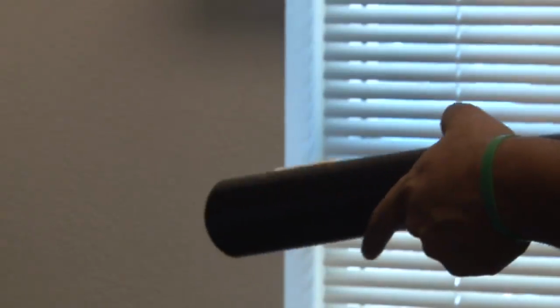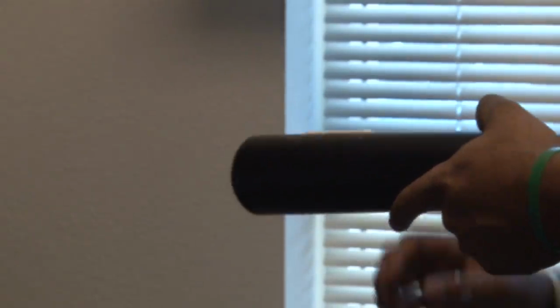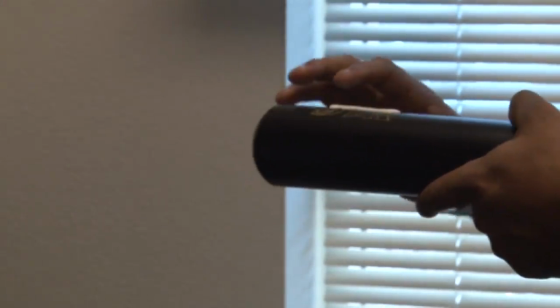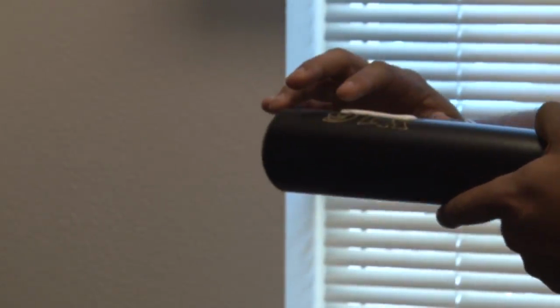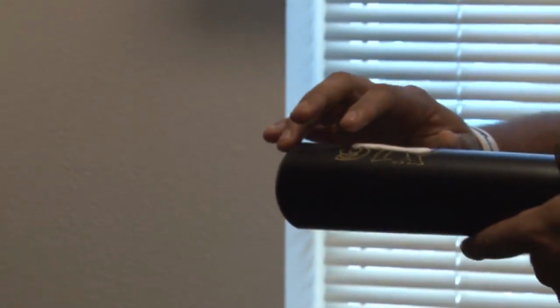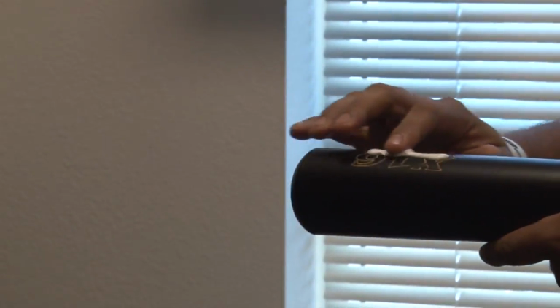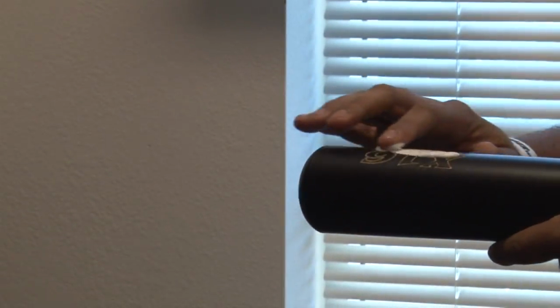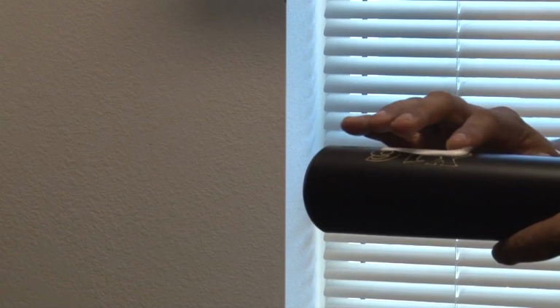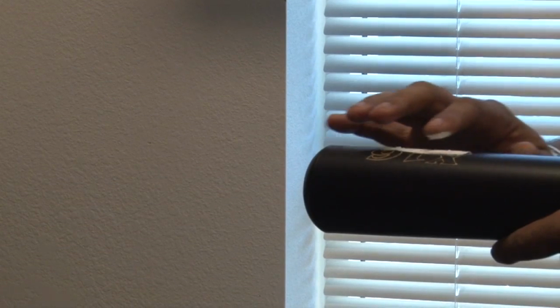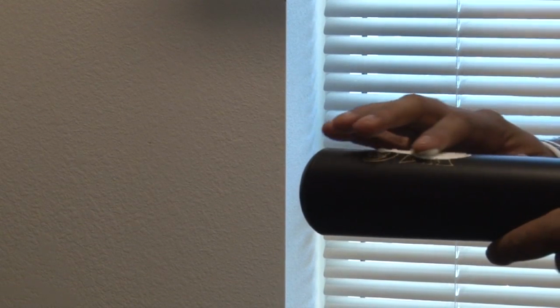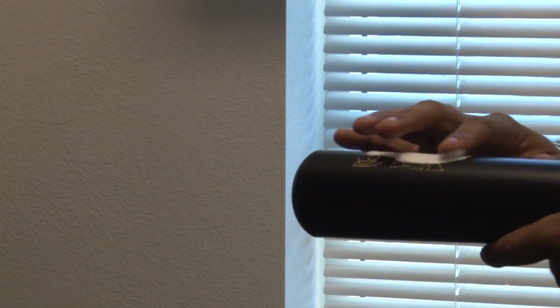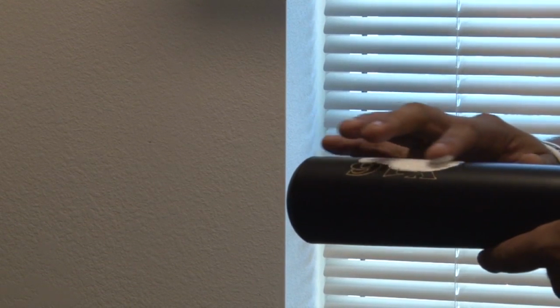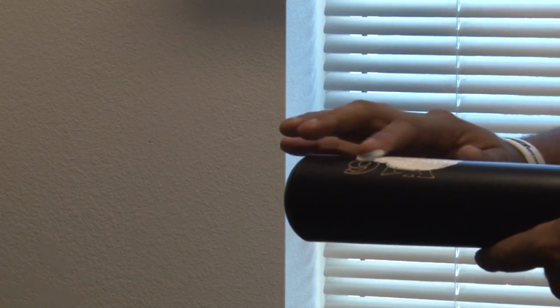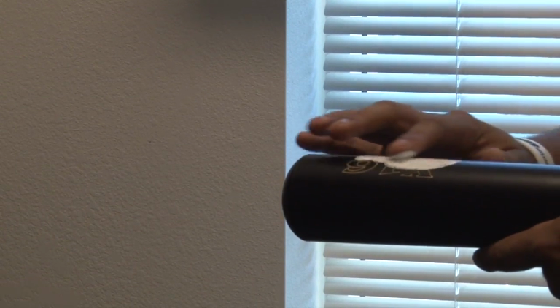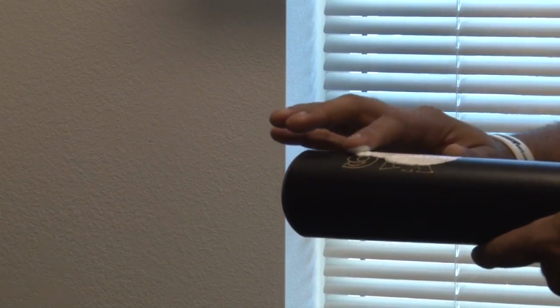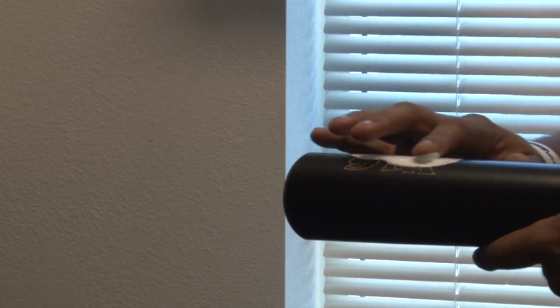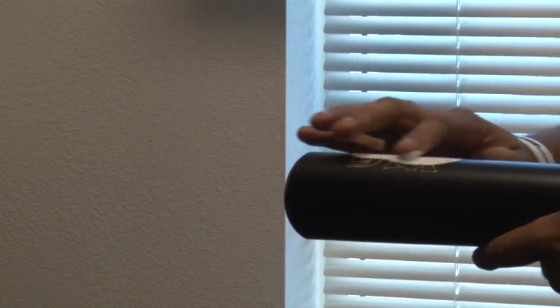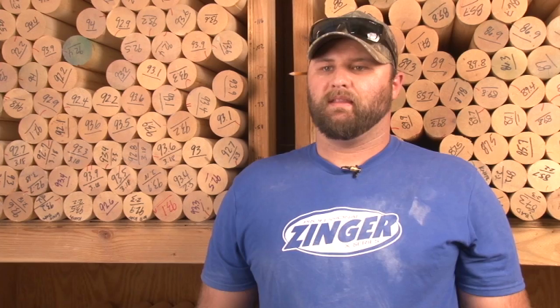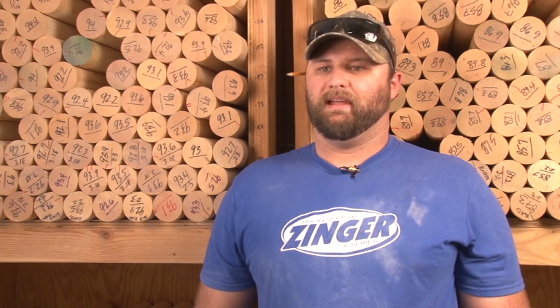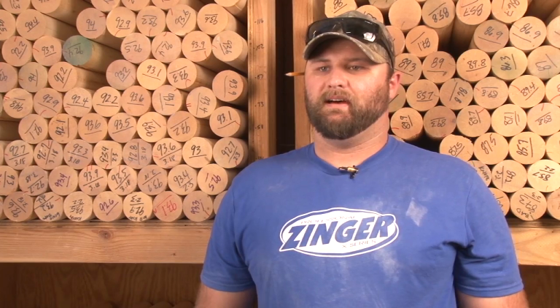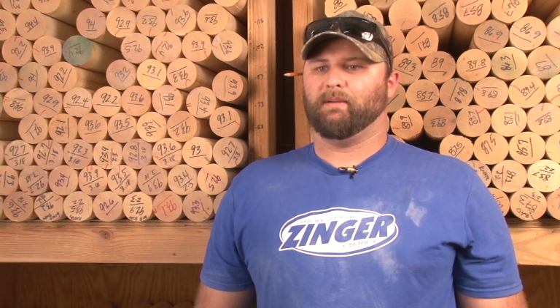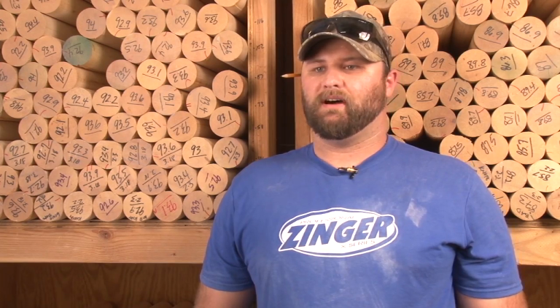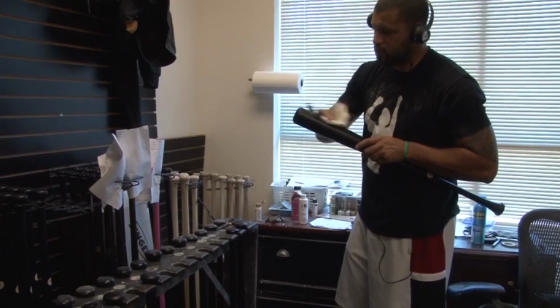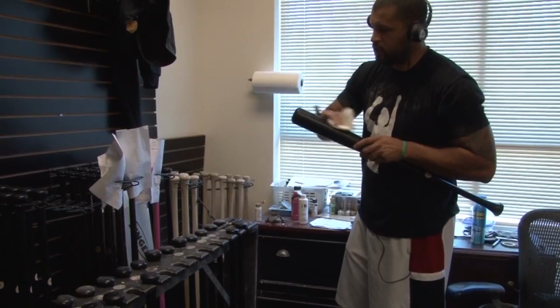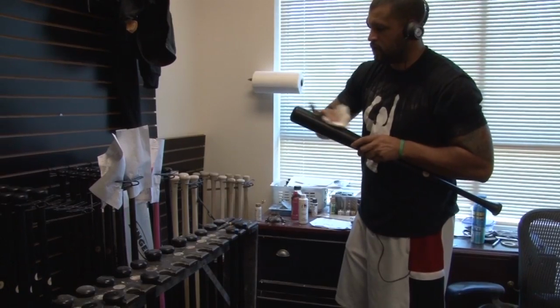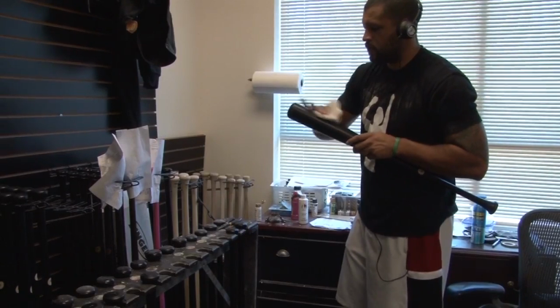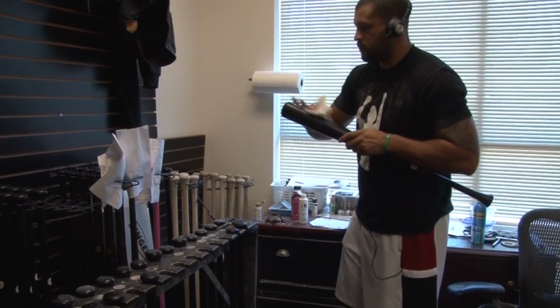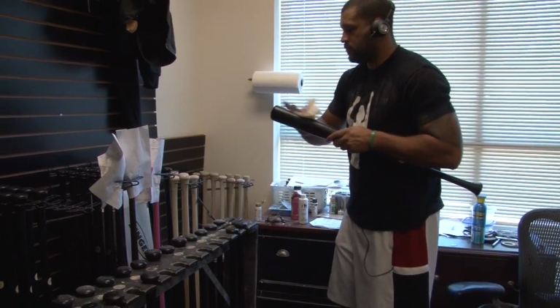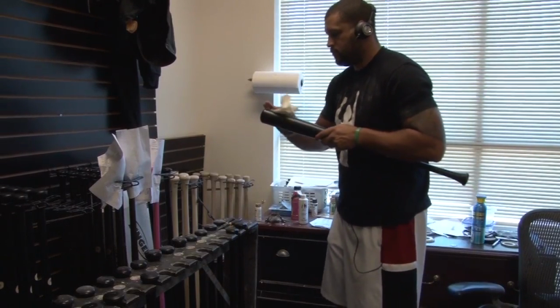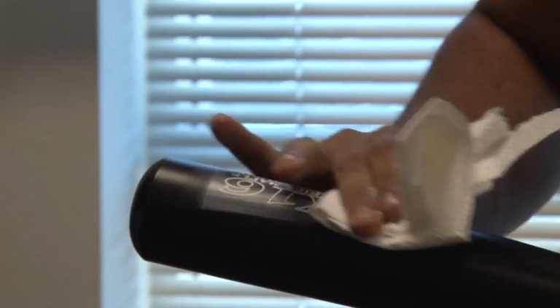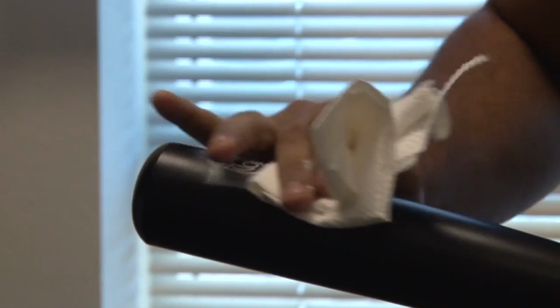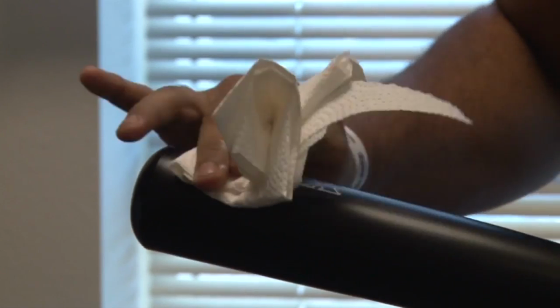Mostly on maple we'll use latex paint — you can just rub it on and wipe it off with a wet rag and the paint stays in there.